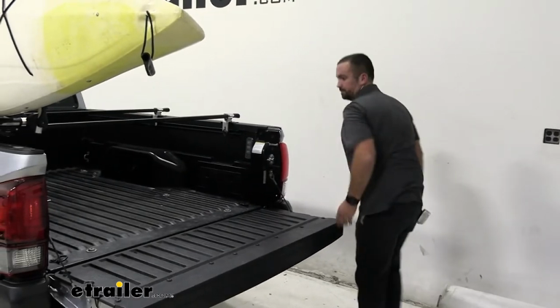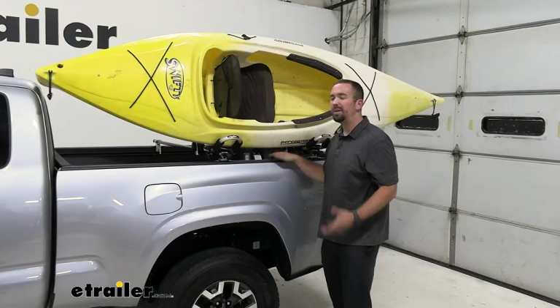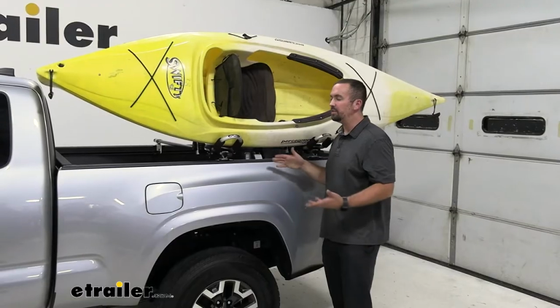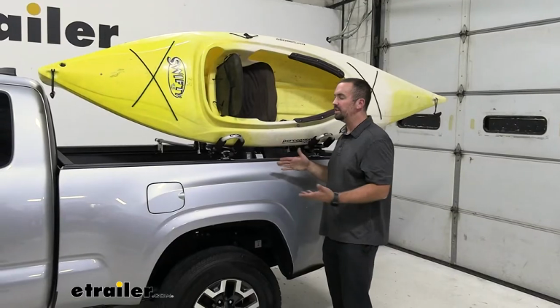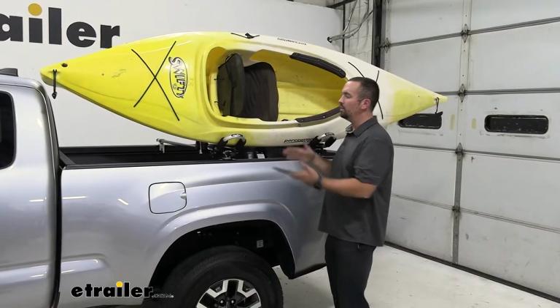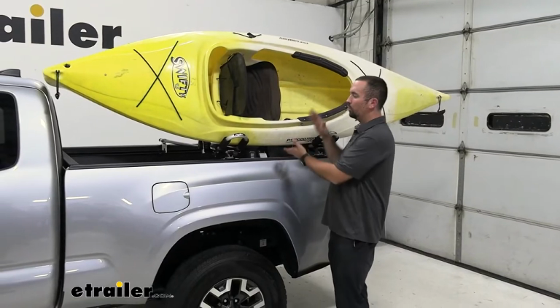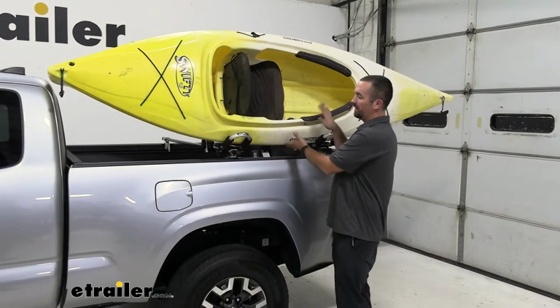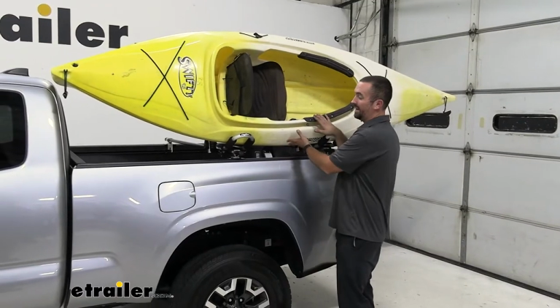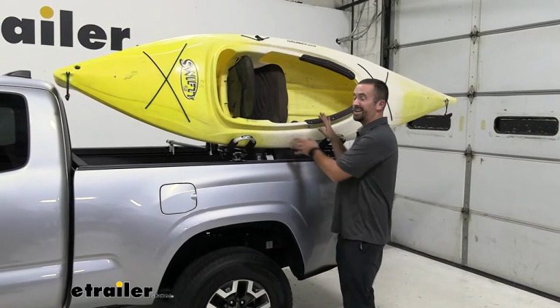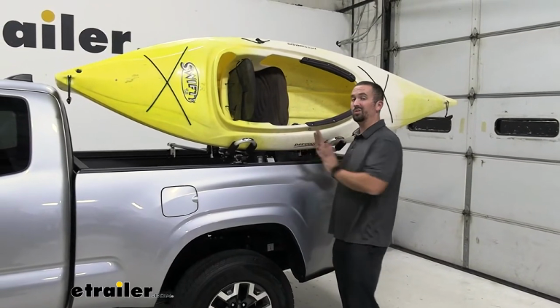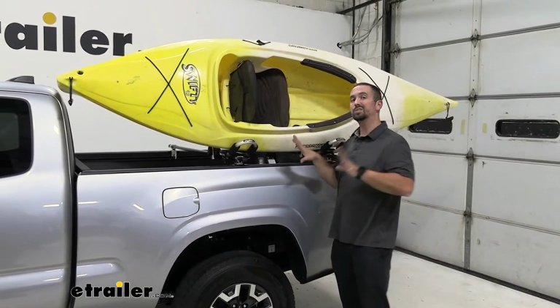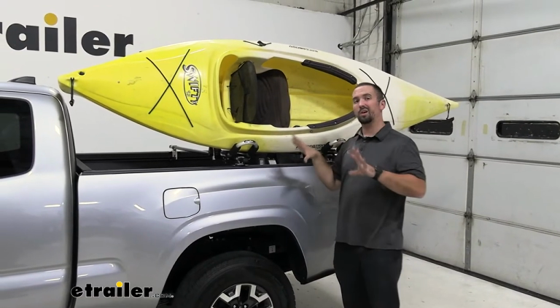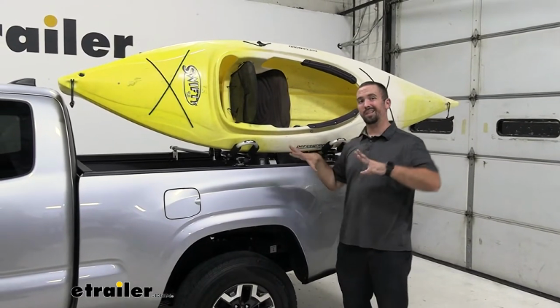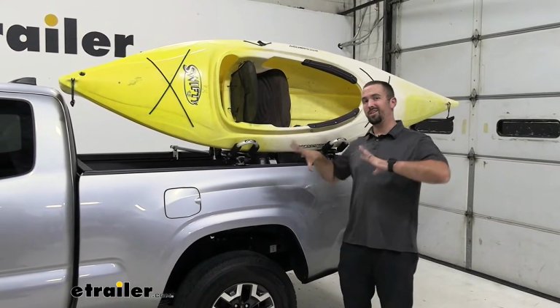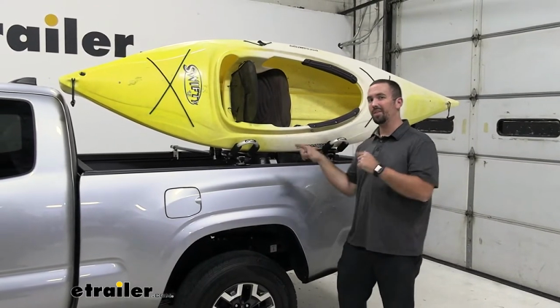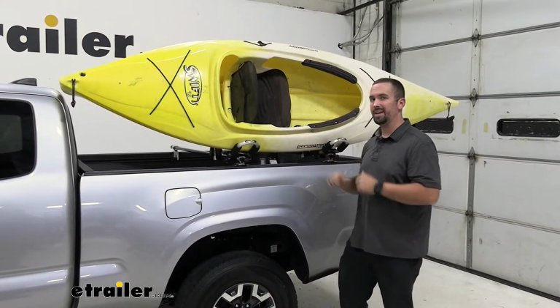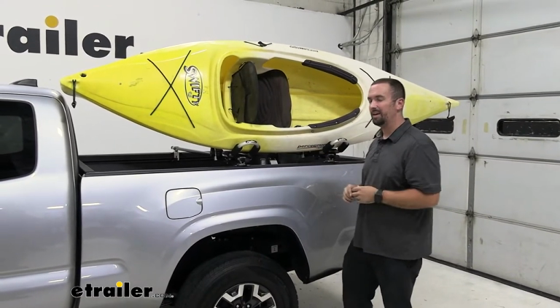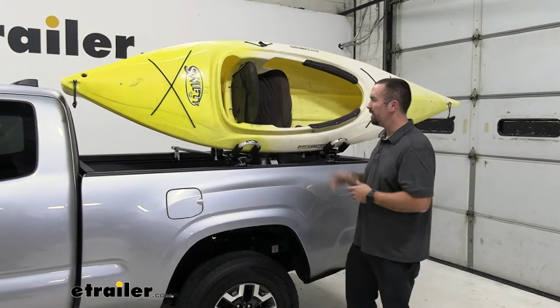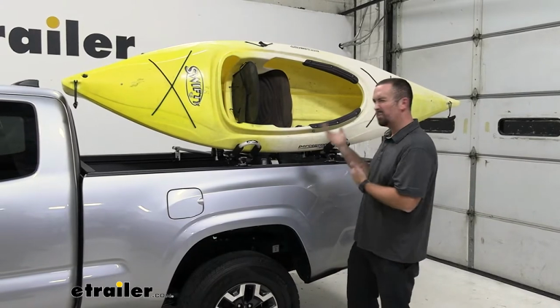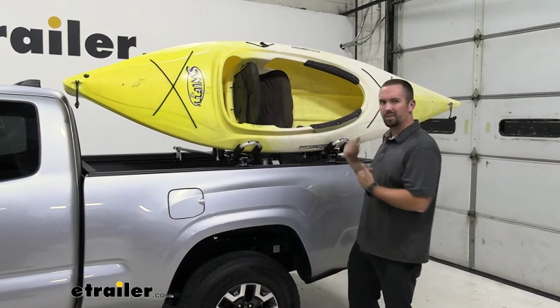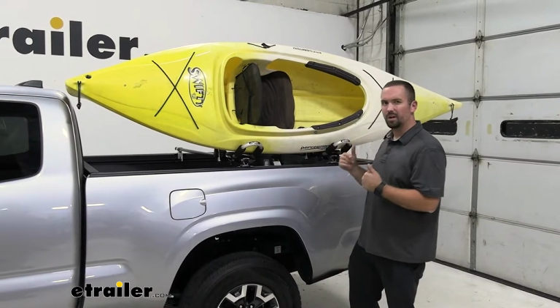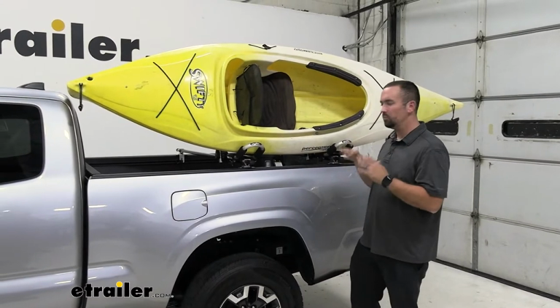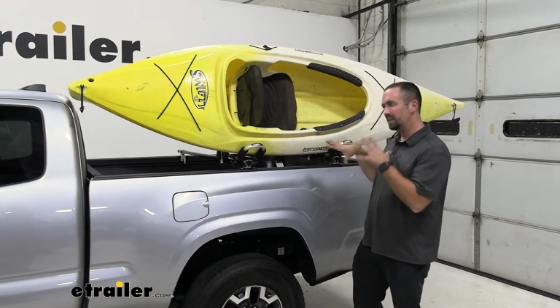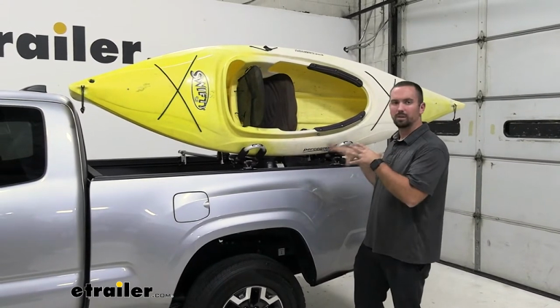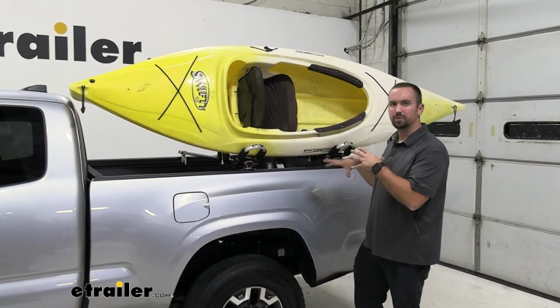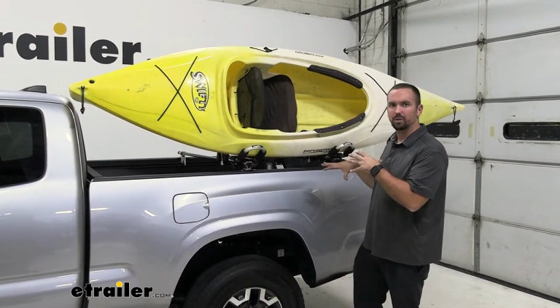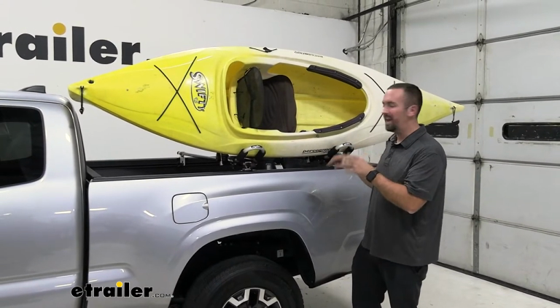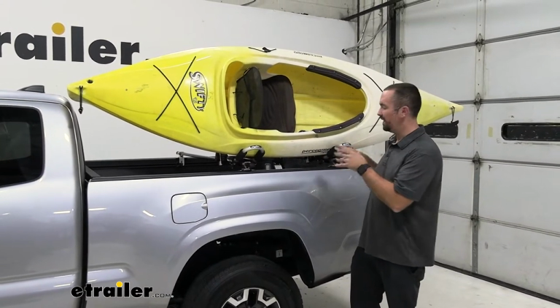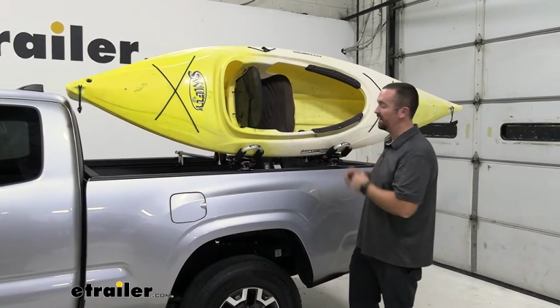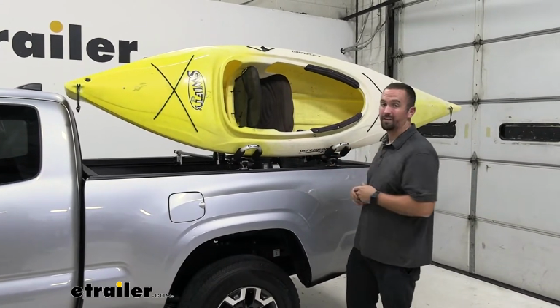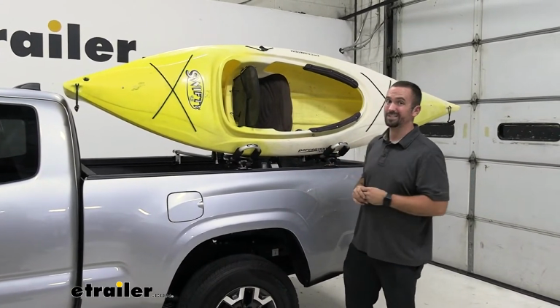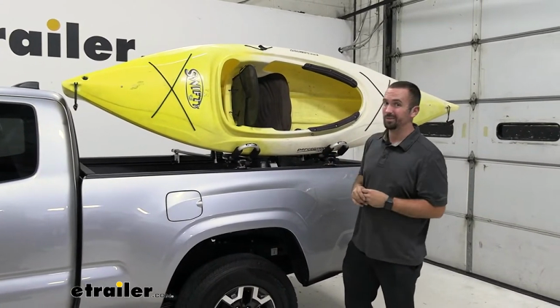Now that you've seen what the kayak actually looks like on the kayak carrier, I'm going to pull this off and we'll take a closer look at the kayak carrier itself.